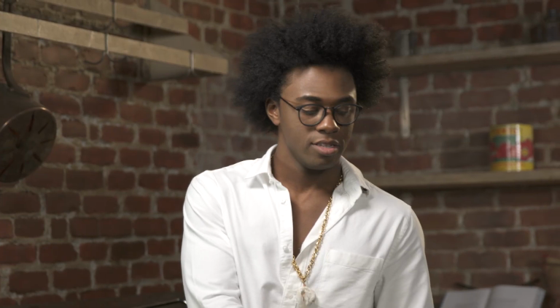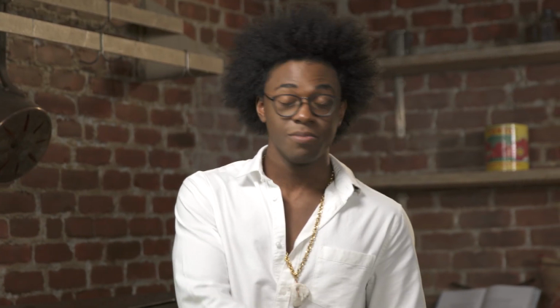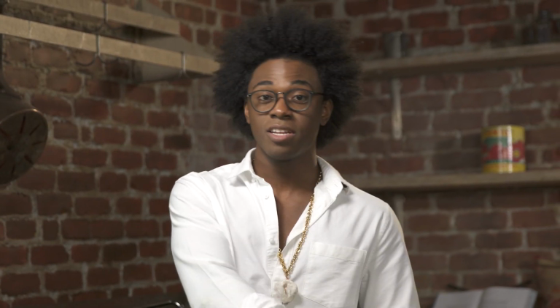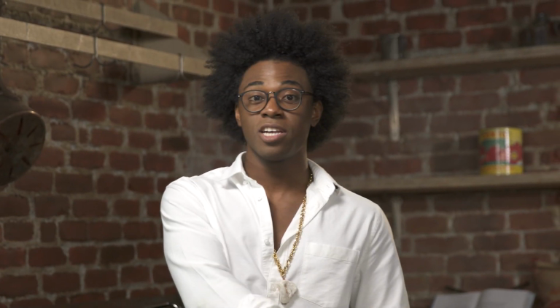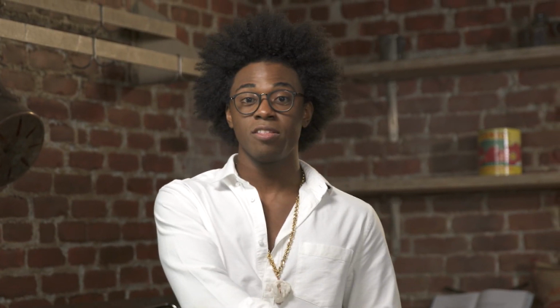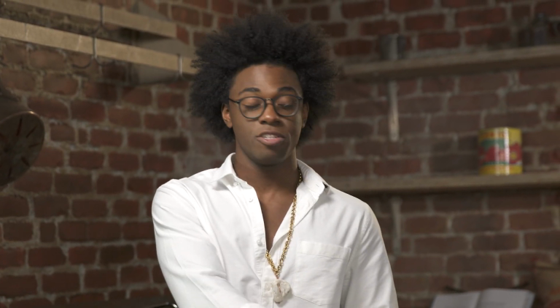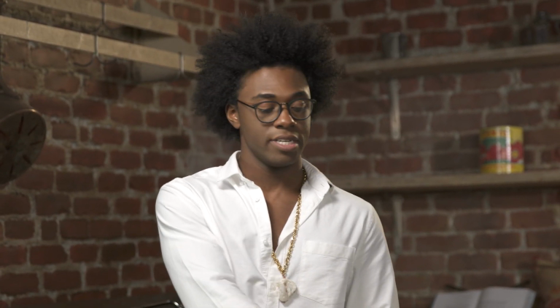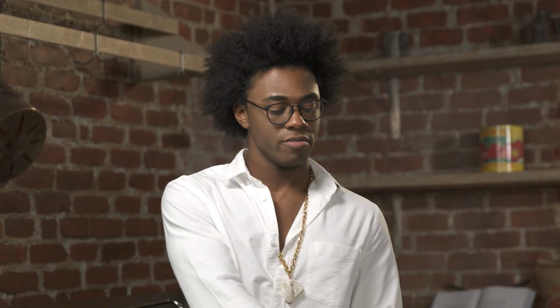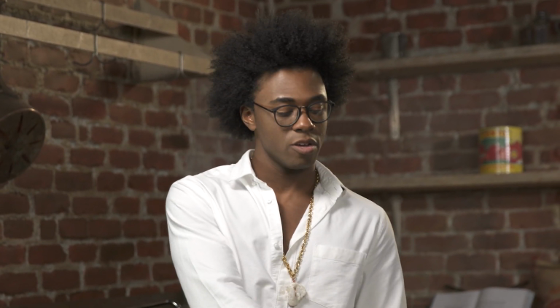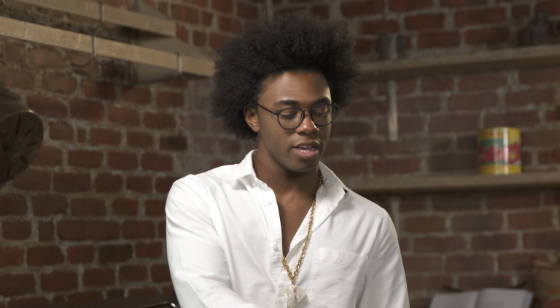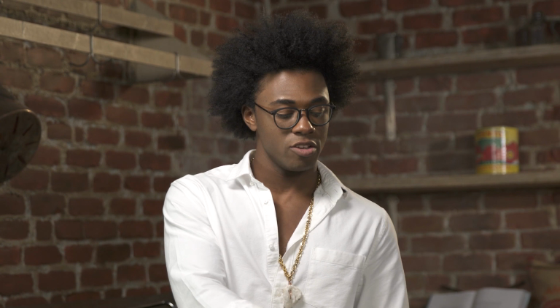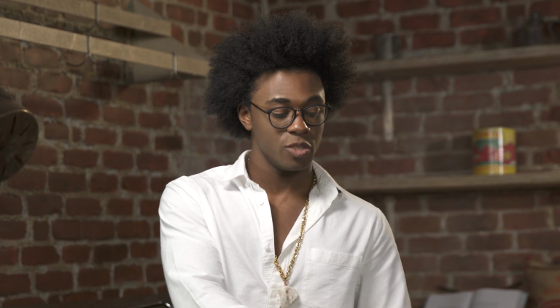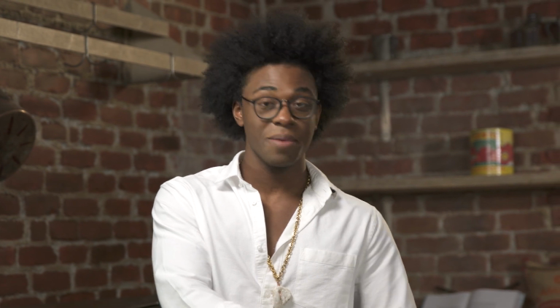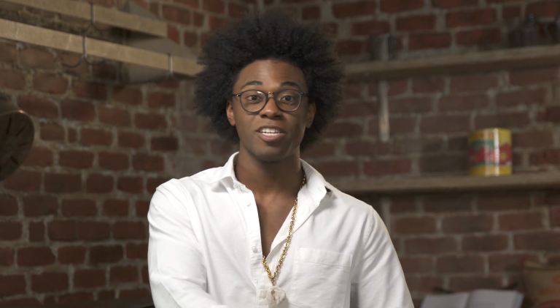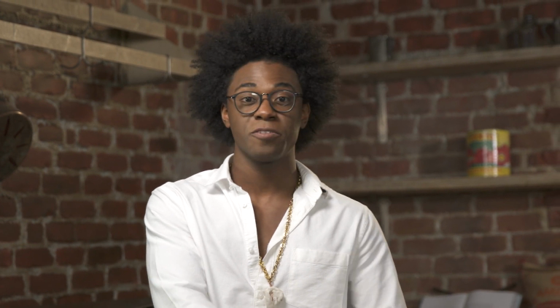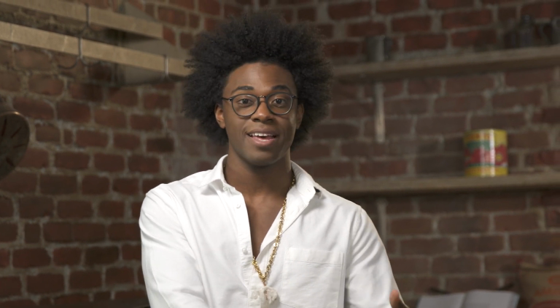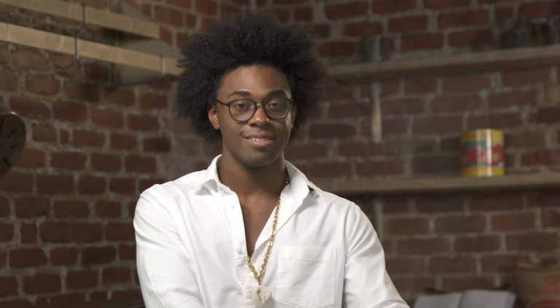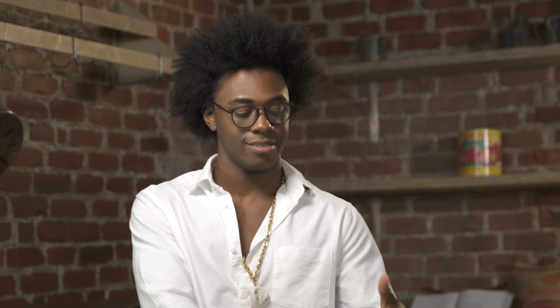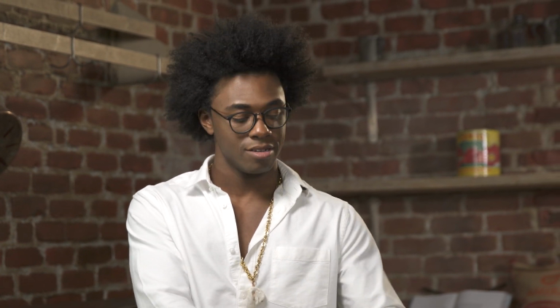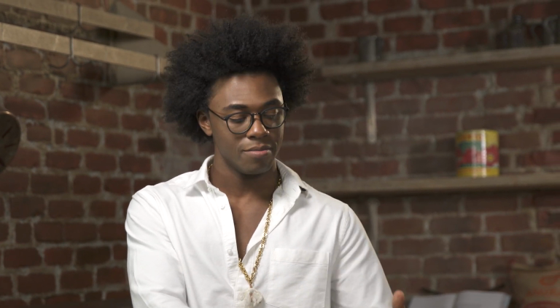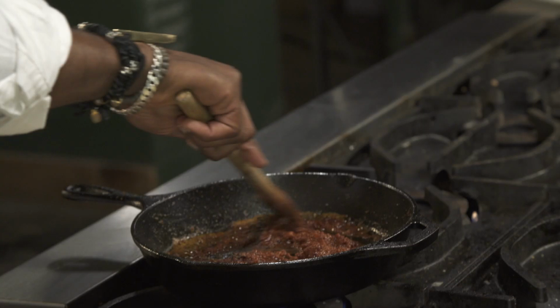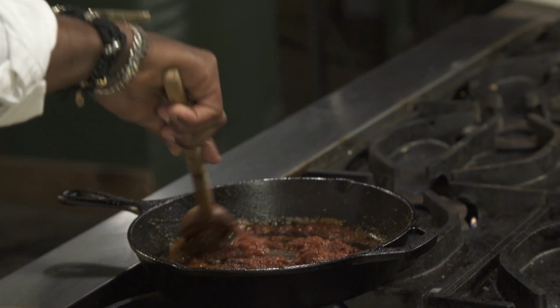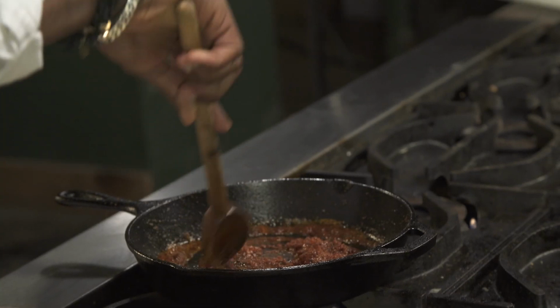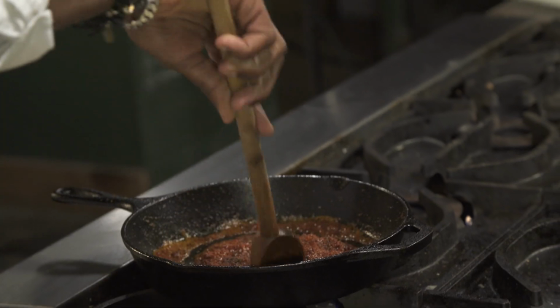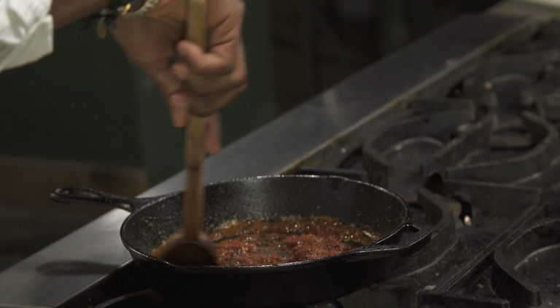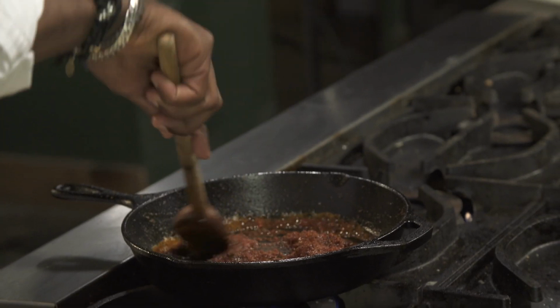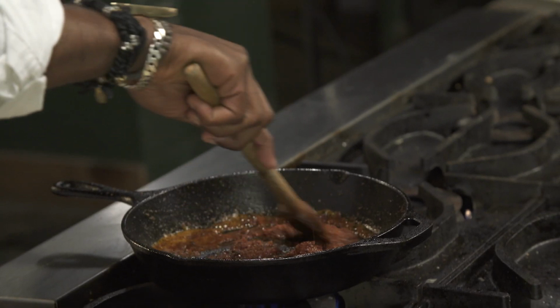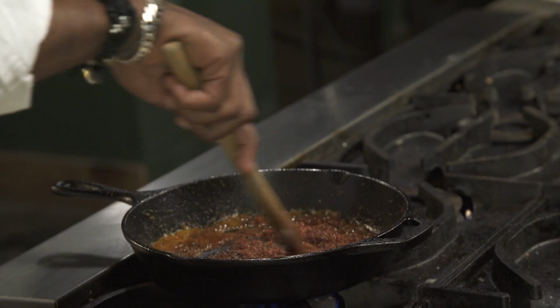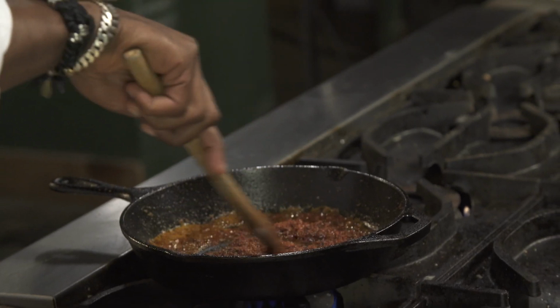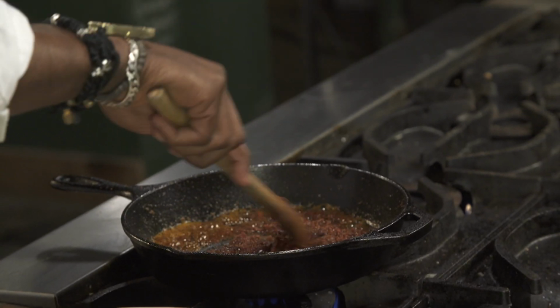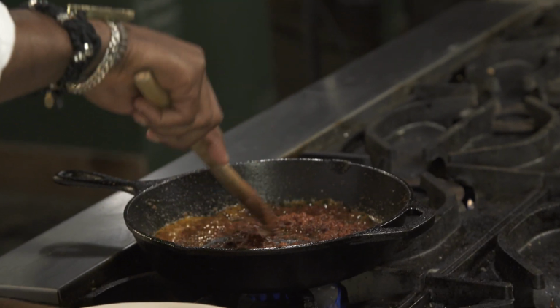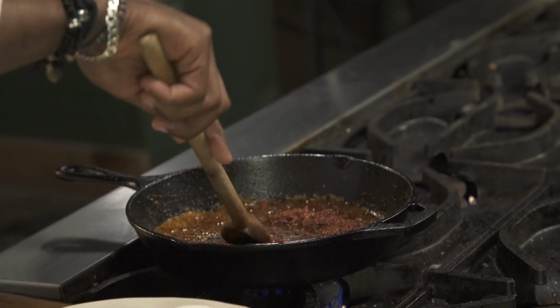So I'm just gonna check on the chorizo real quick. You just want to make sure that it's still moving in the pan and it's not getting burned.